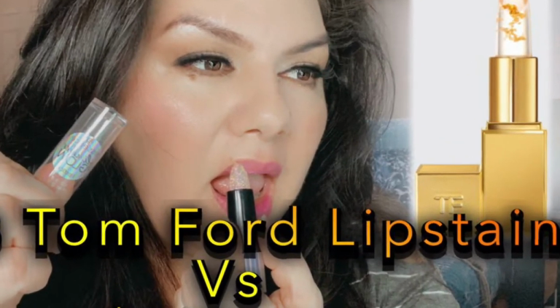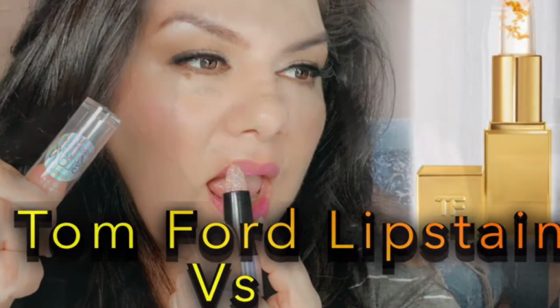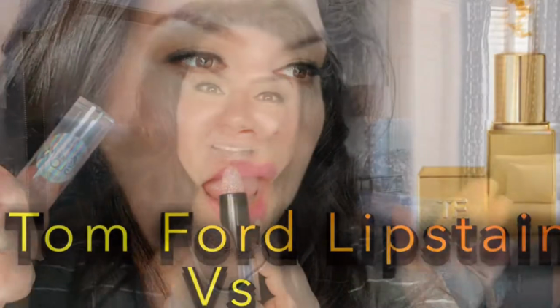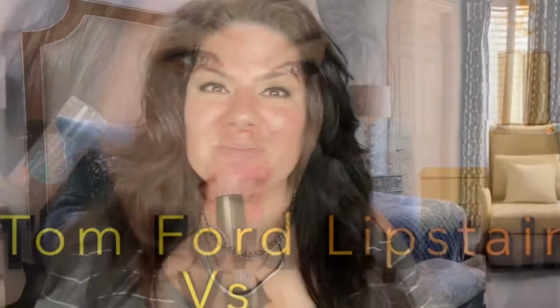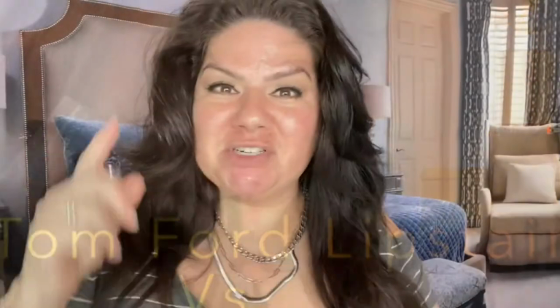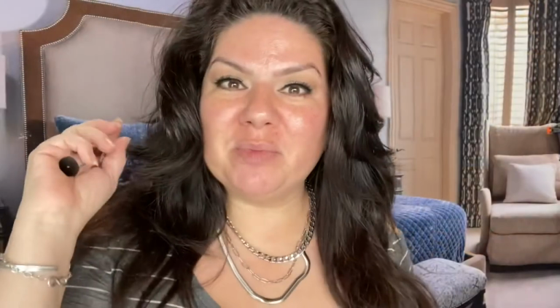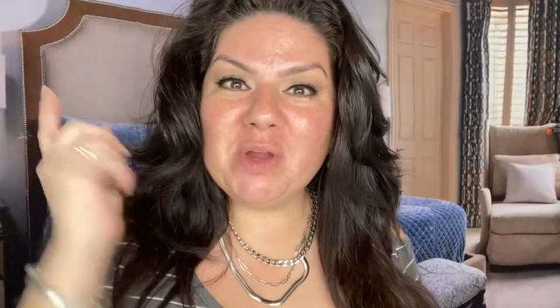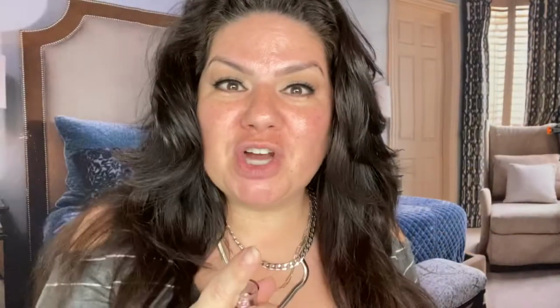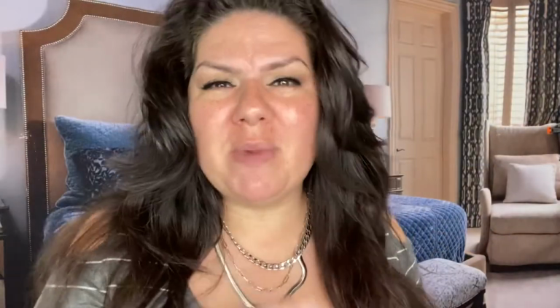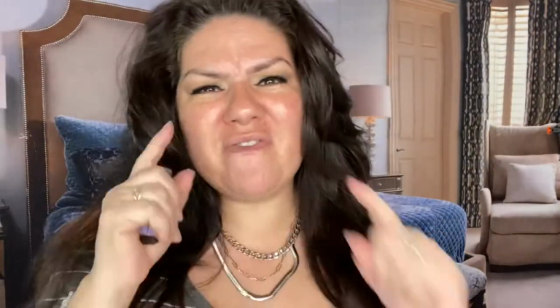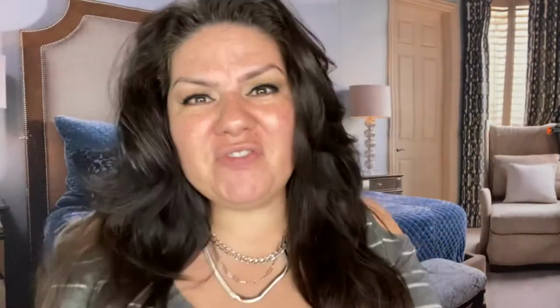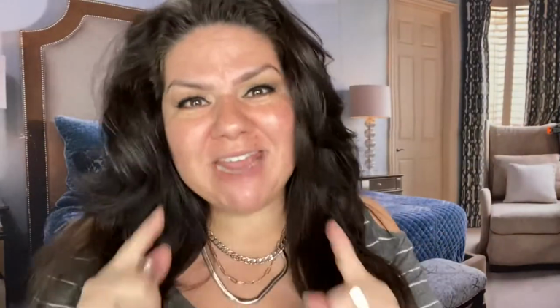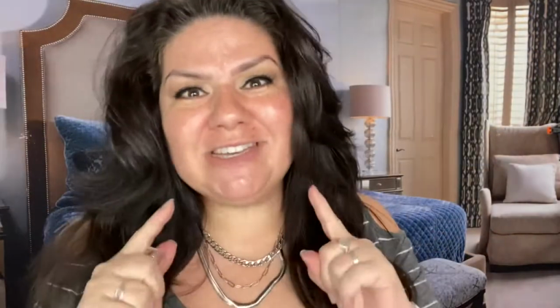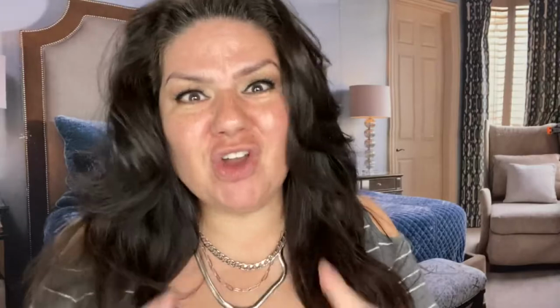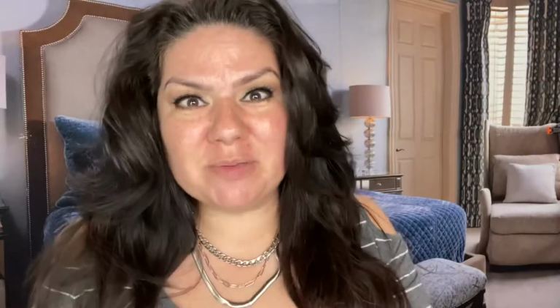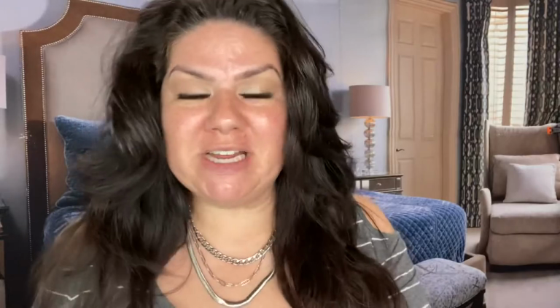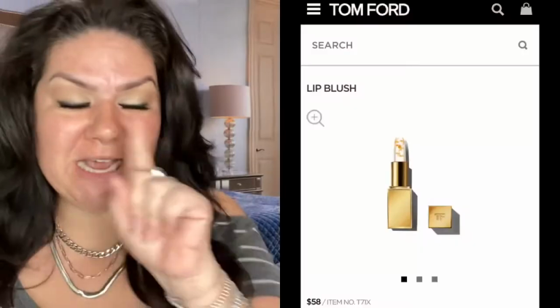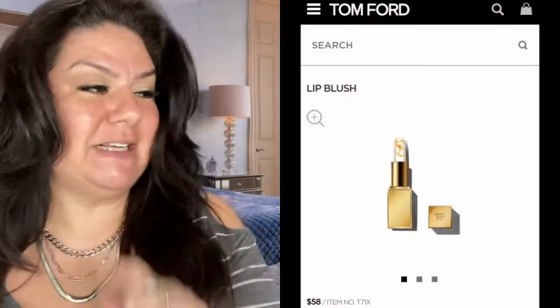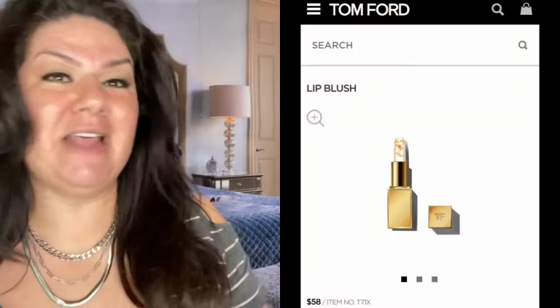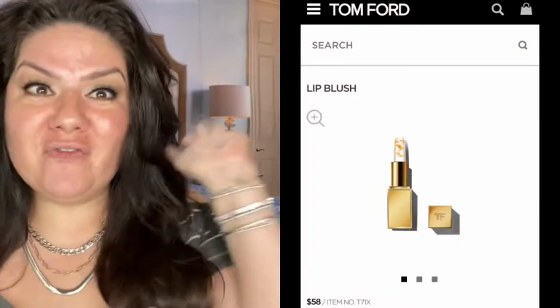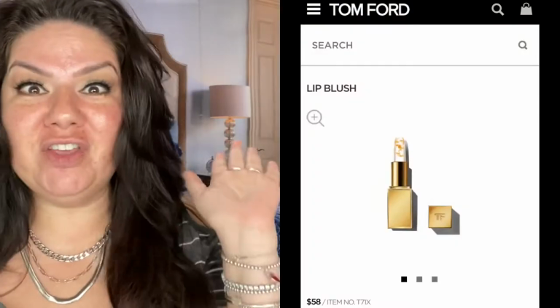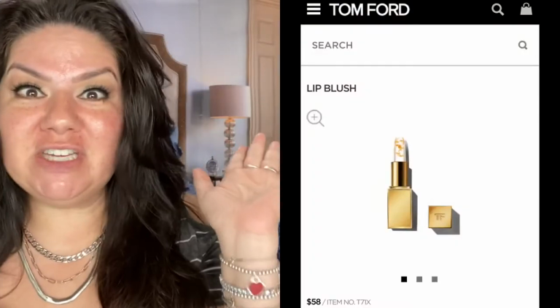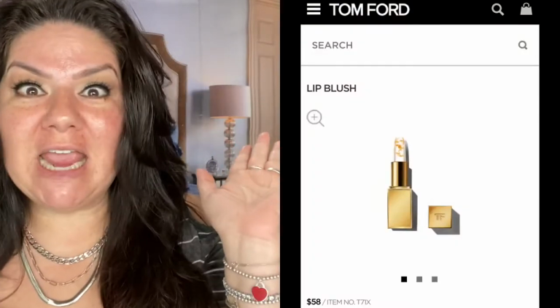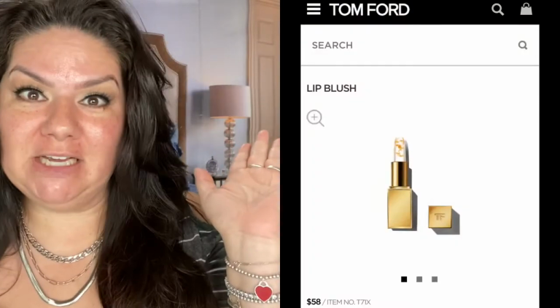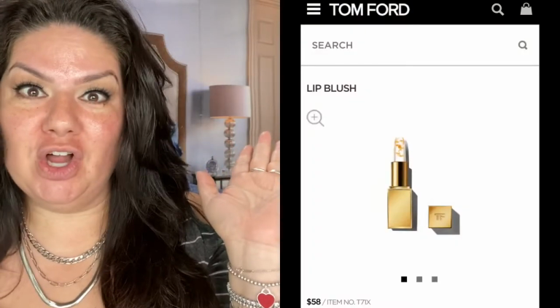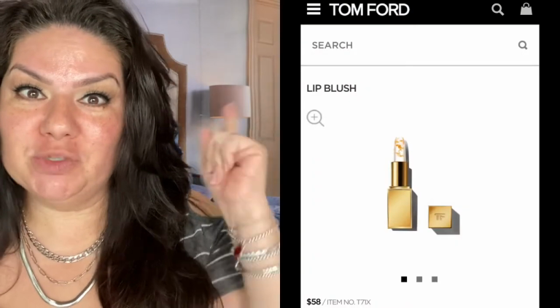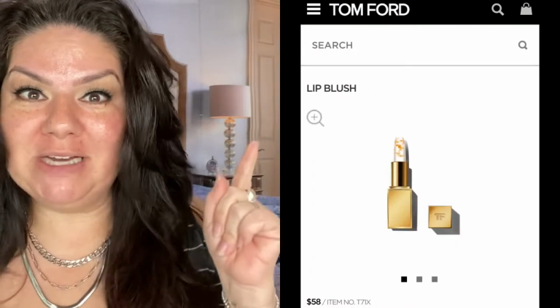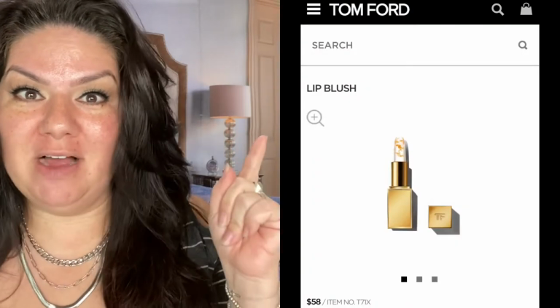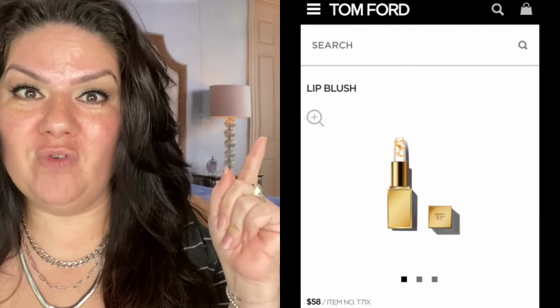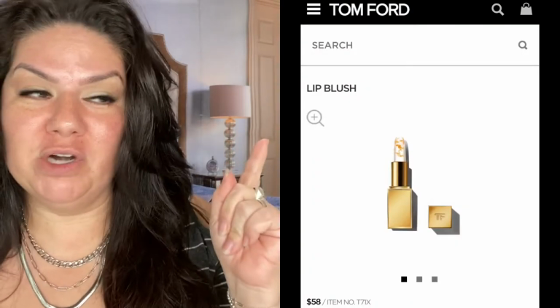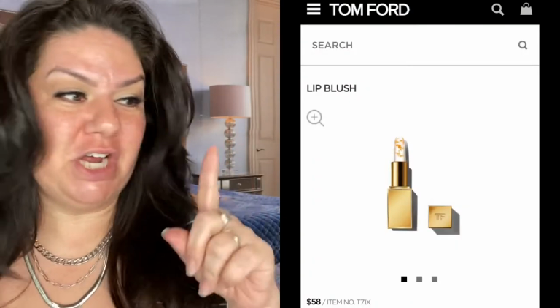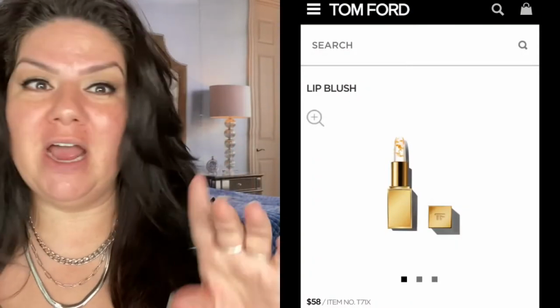Hey guys, it's me Christina Marie. We are talking about a $58 lipstick. Yes, I said that — $58, by Tom Ford. Check it out.